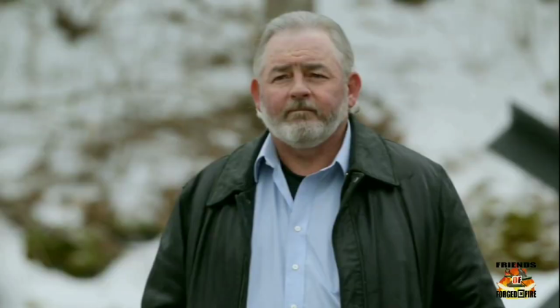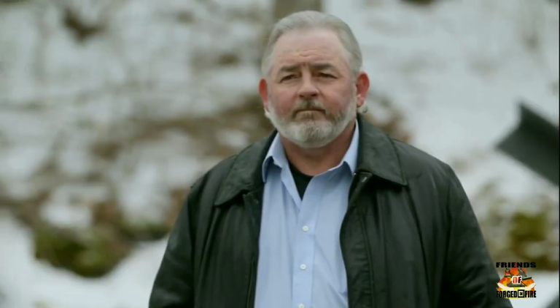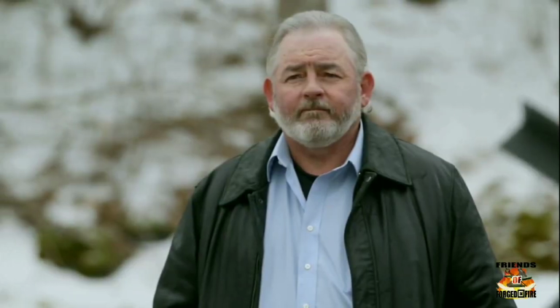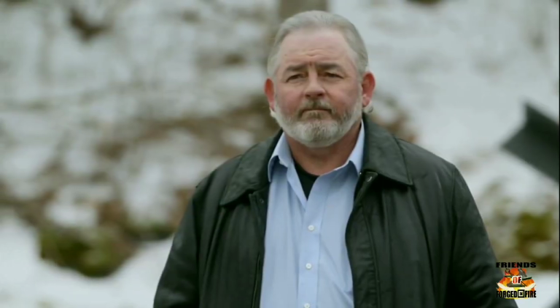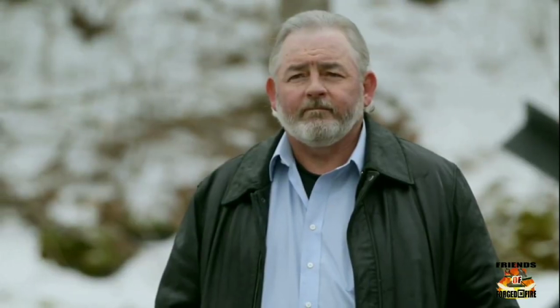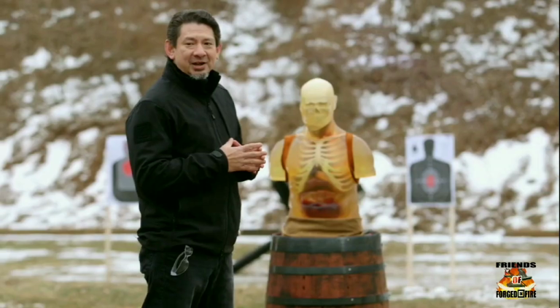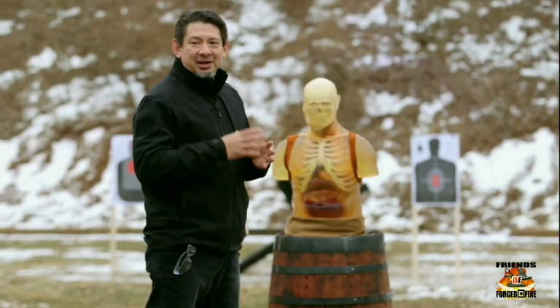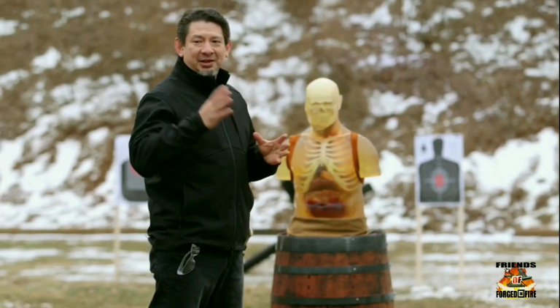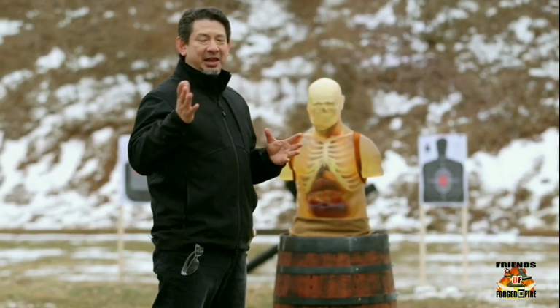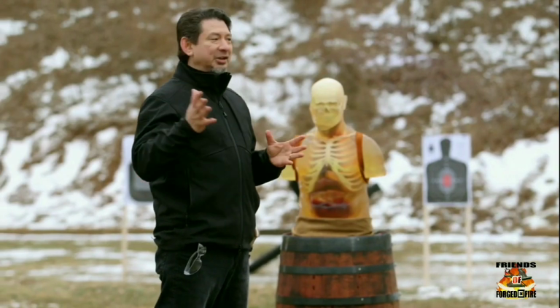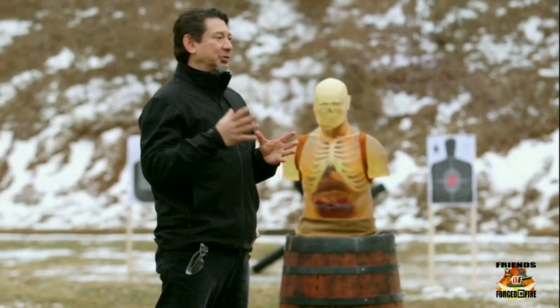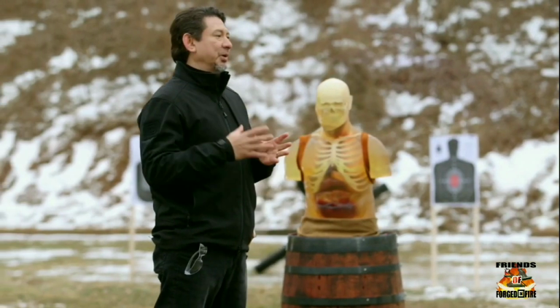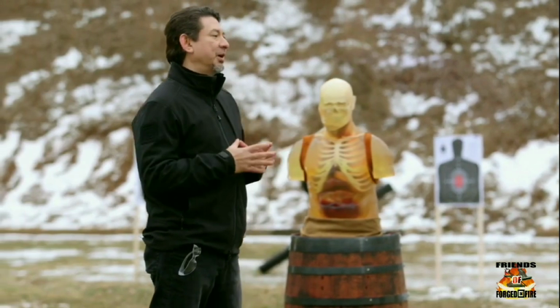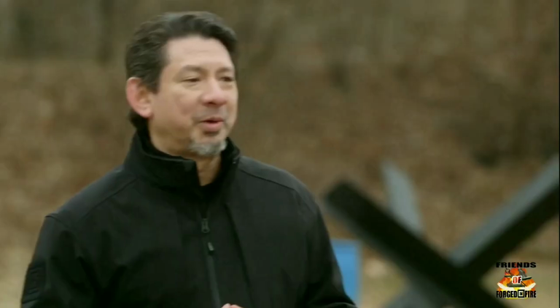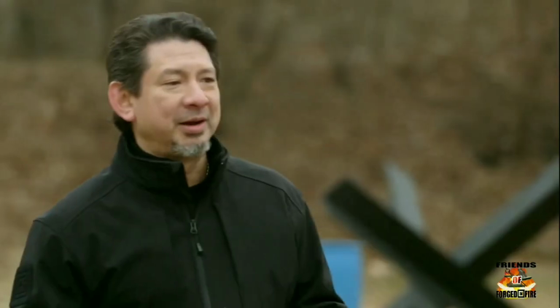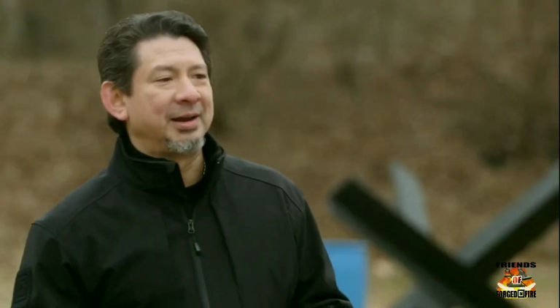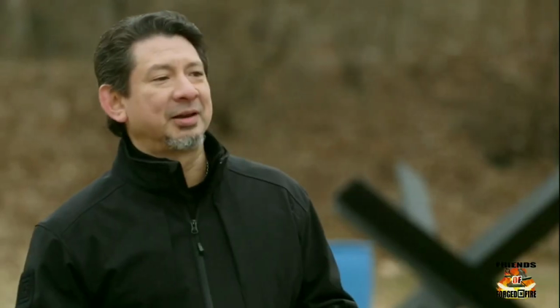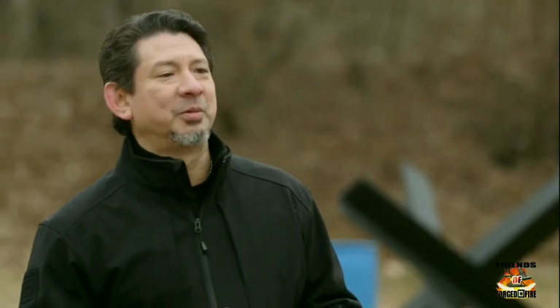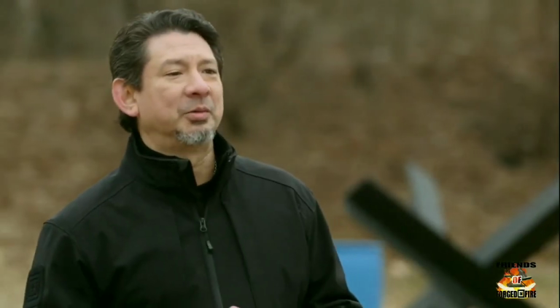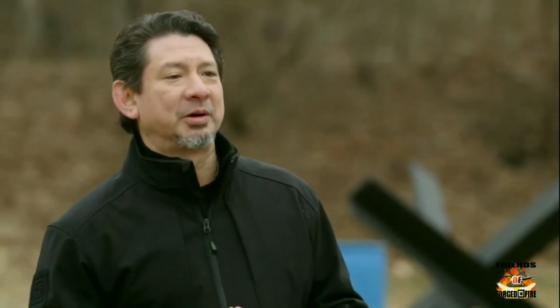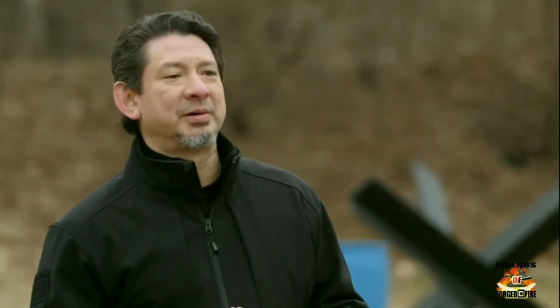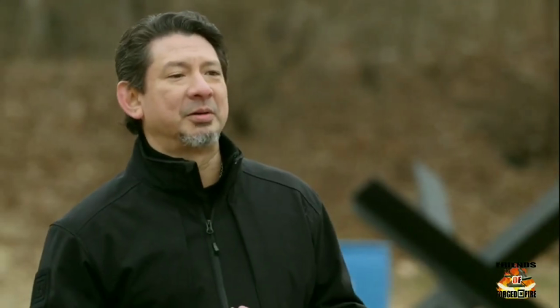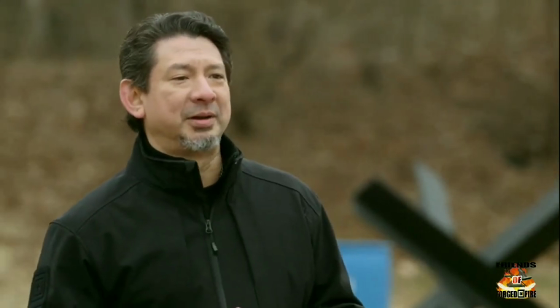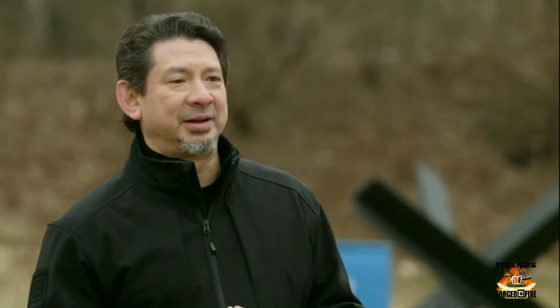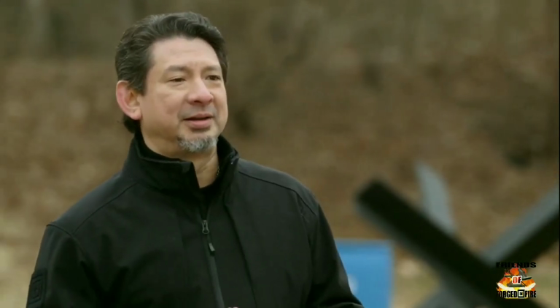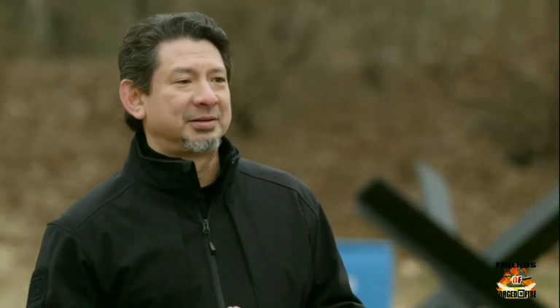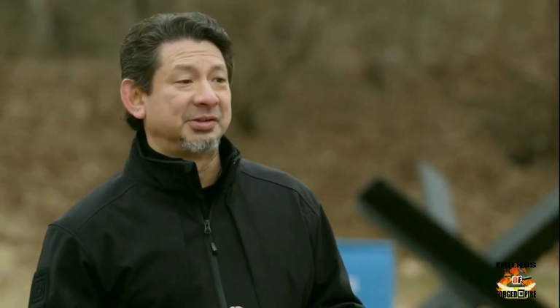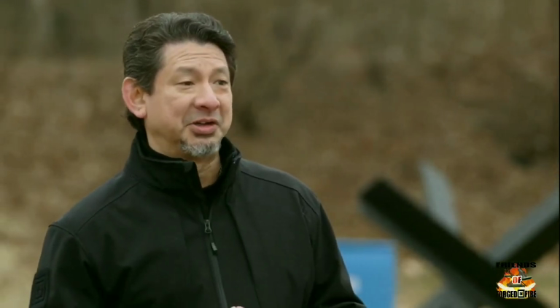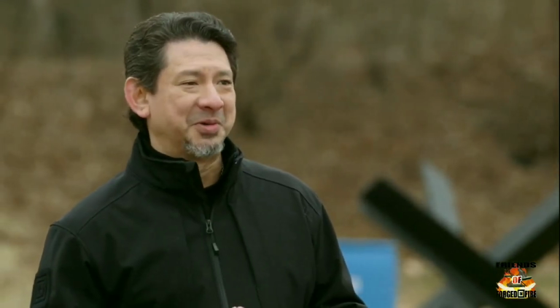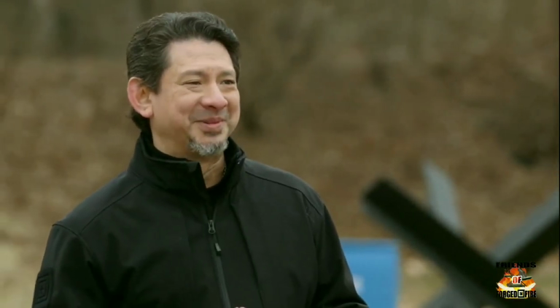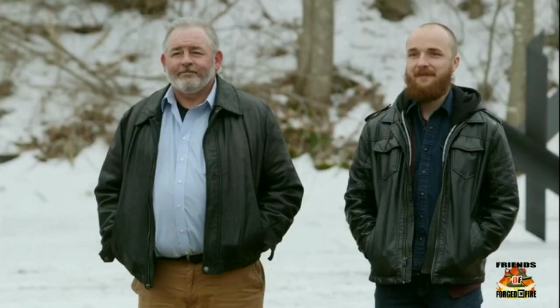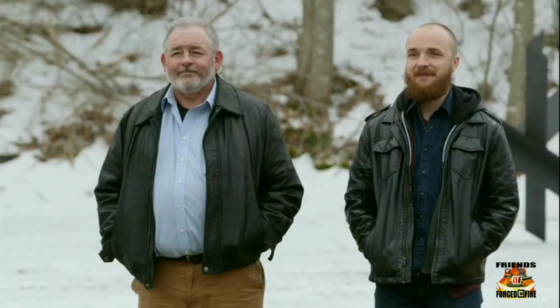Into the kill test — the cane sword. What an elegant way to walk around with a concealed weapon.